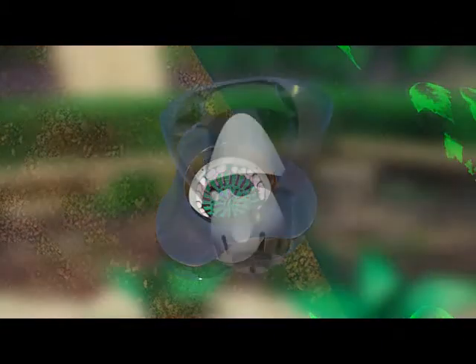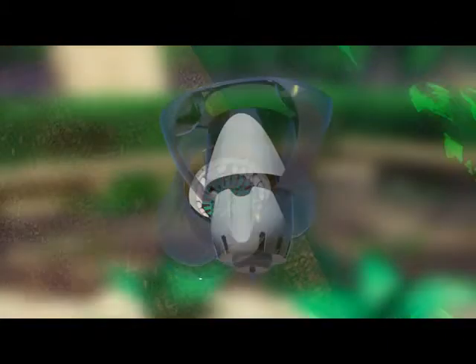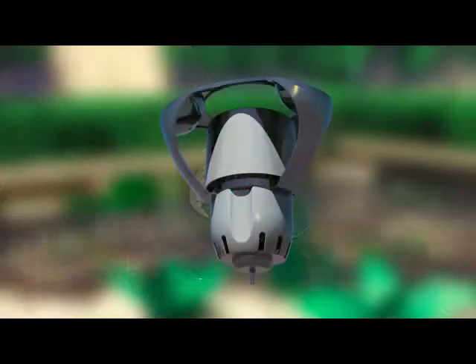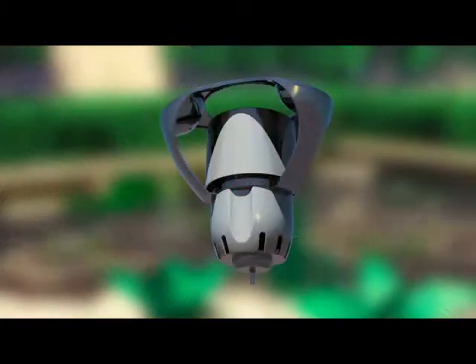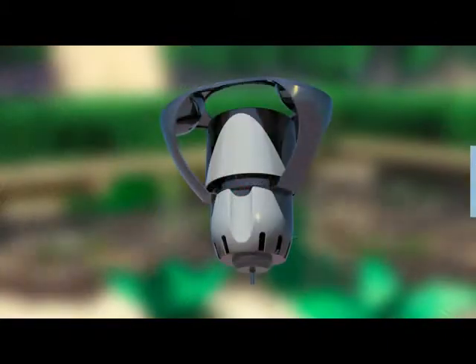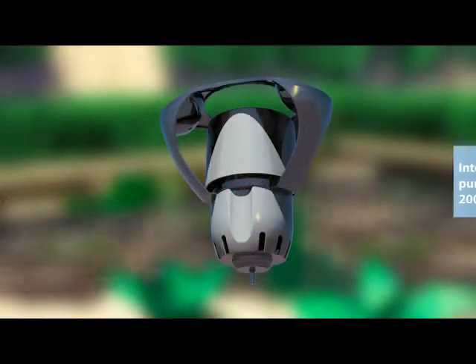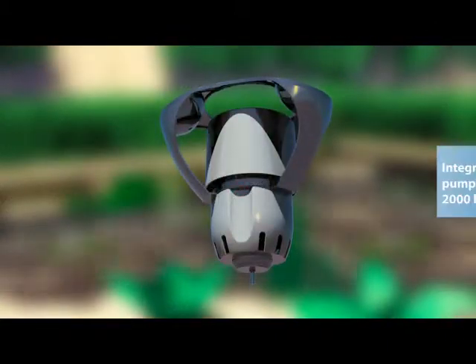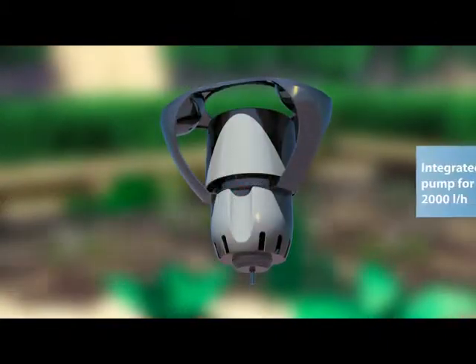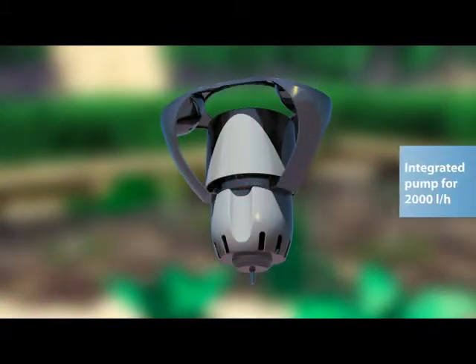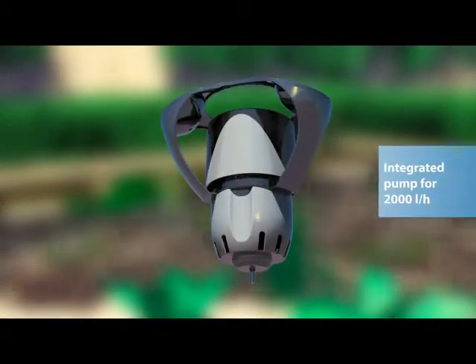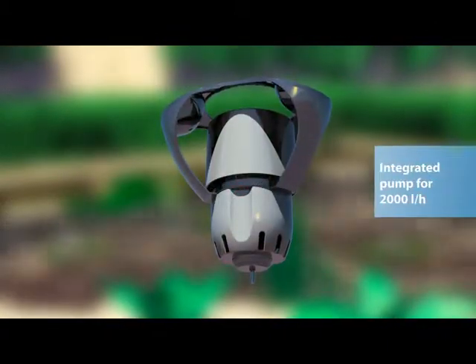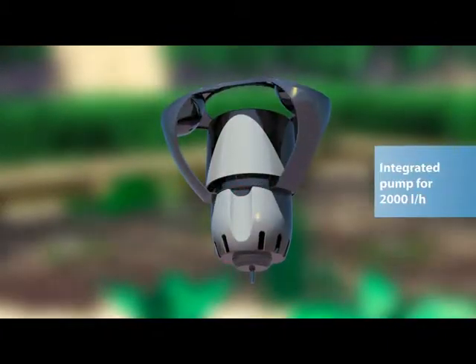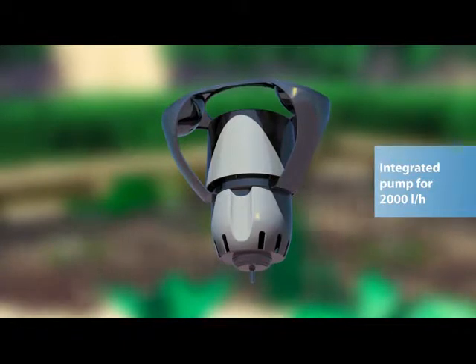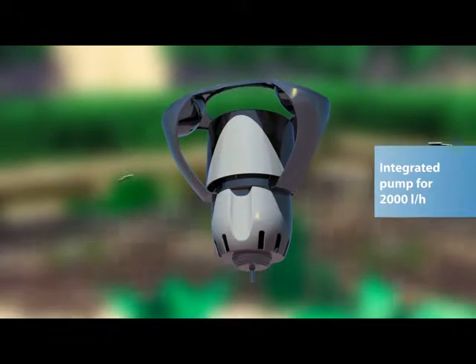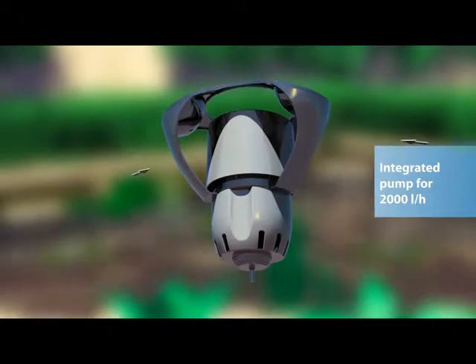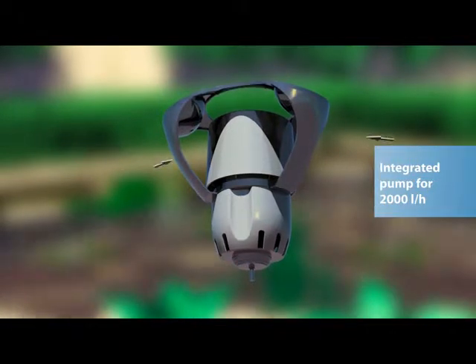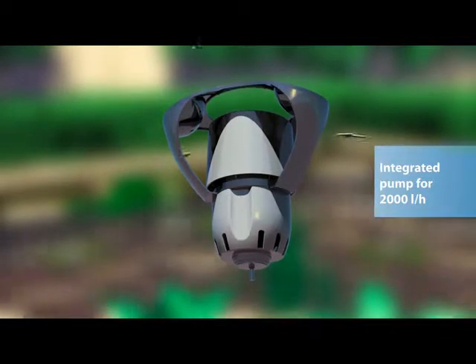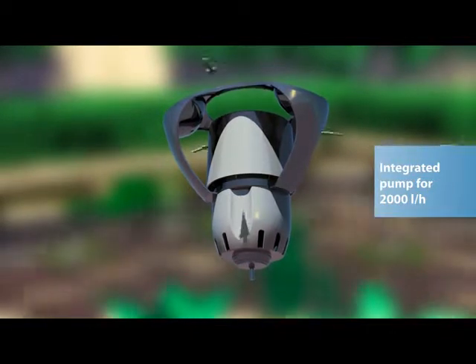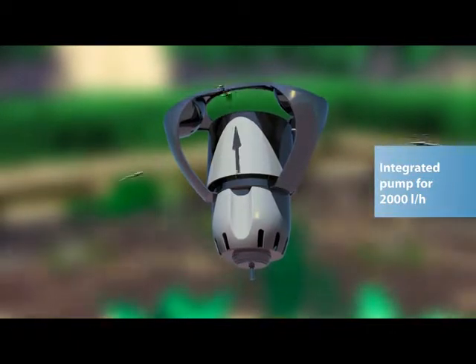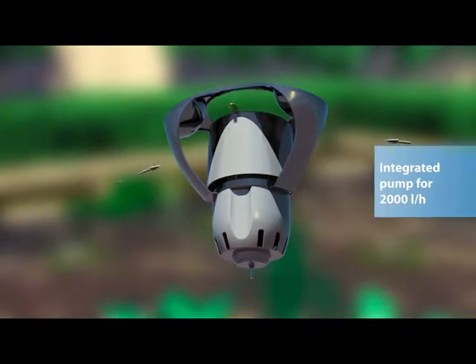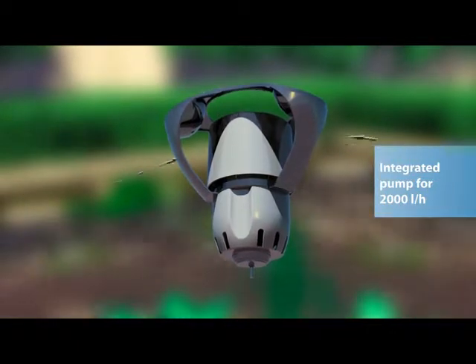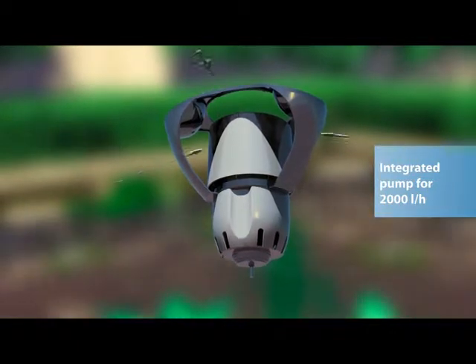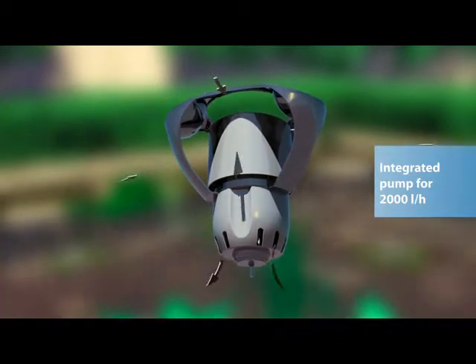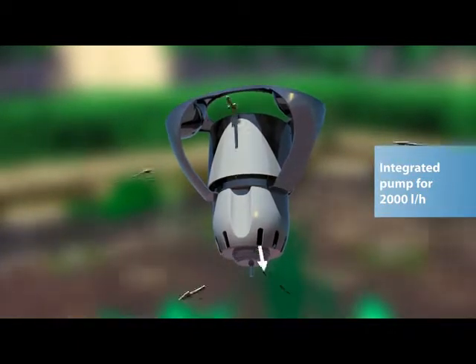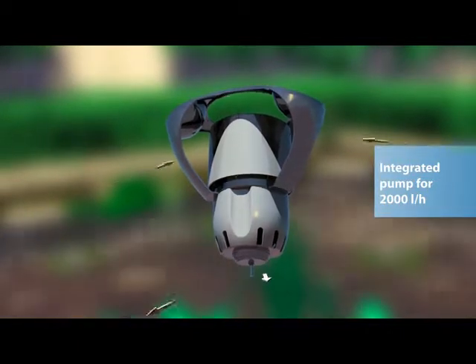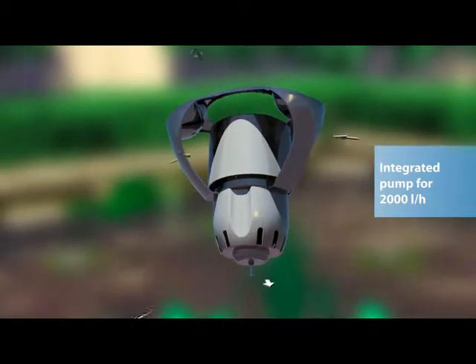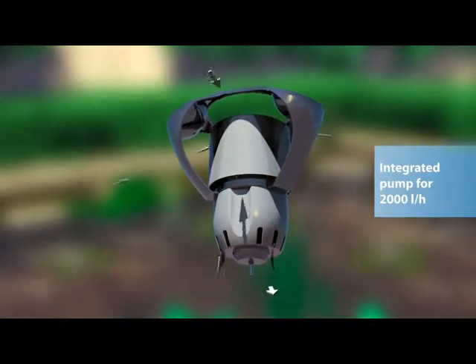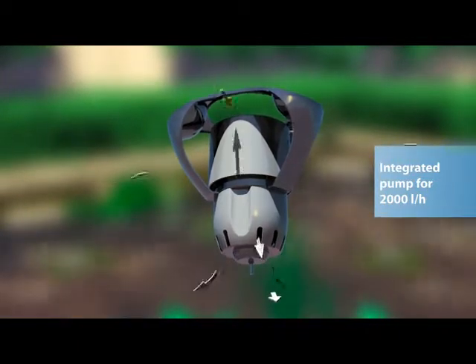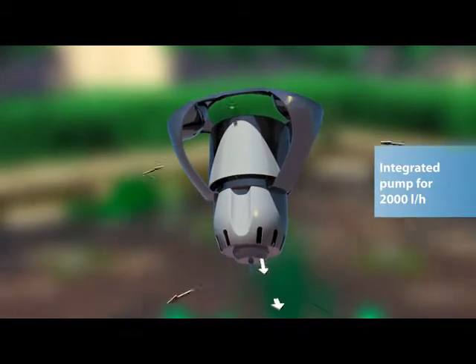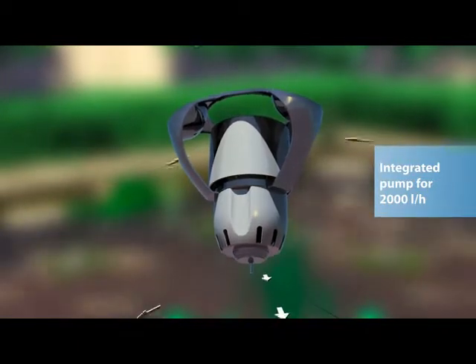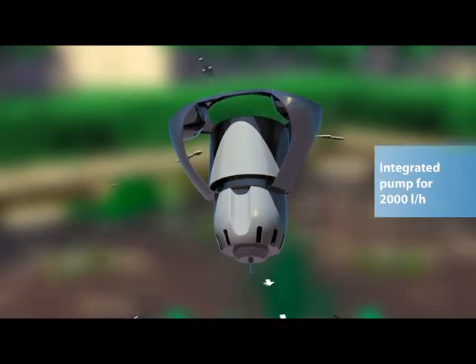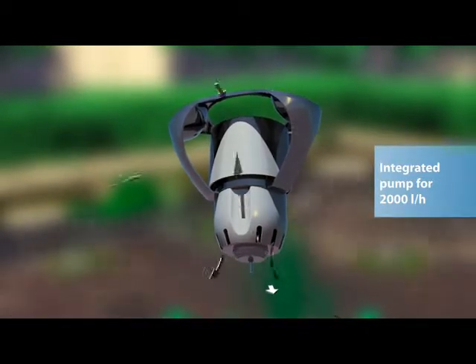The Noiseless Pond Skimmer has a built-in pump with a capacity of 2000 litres per hour.